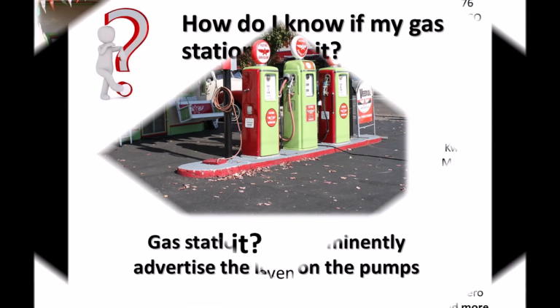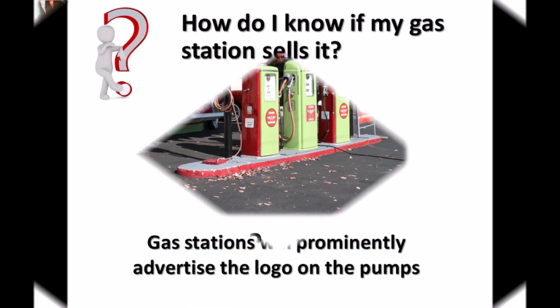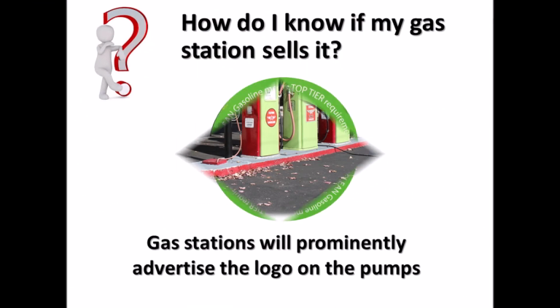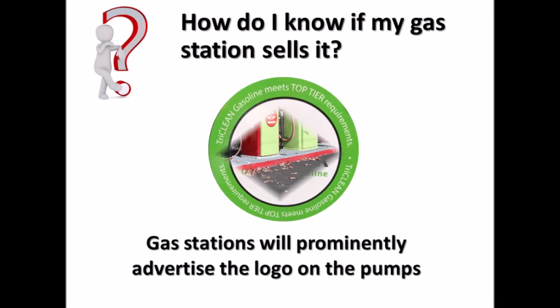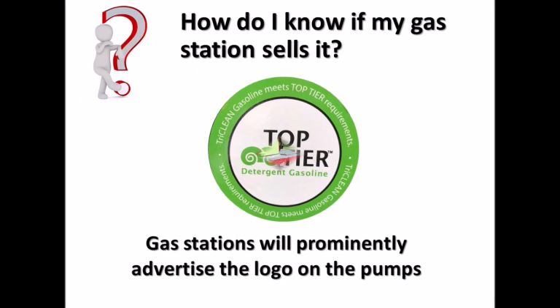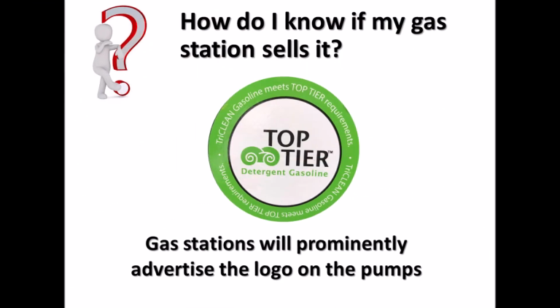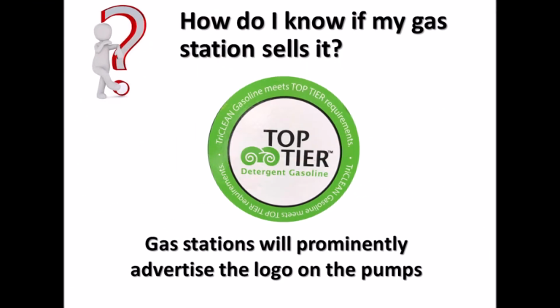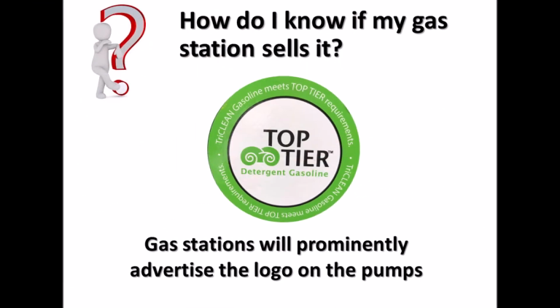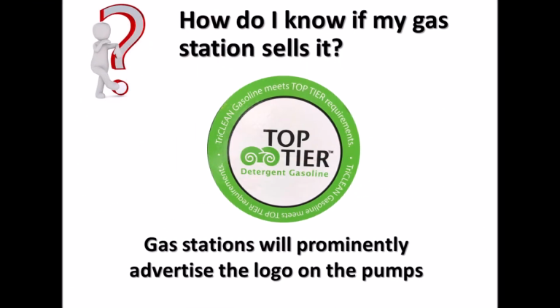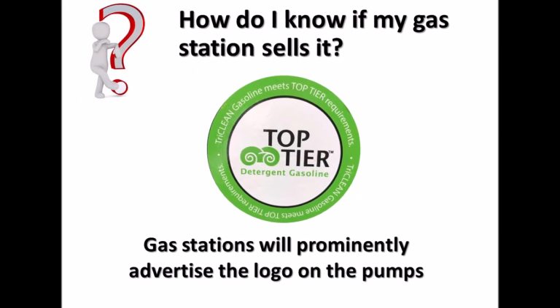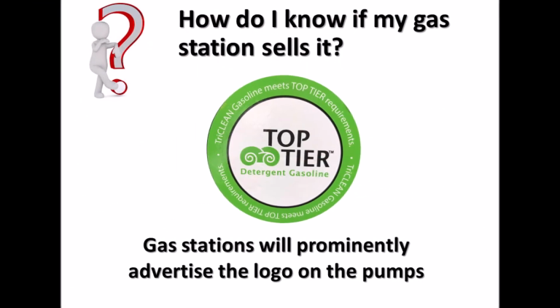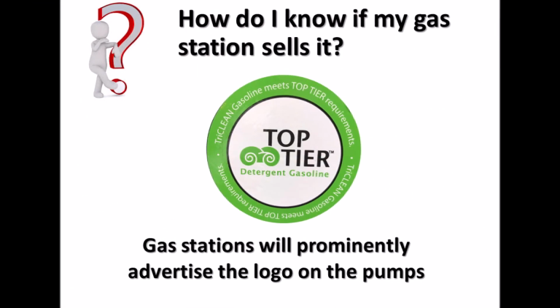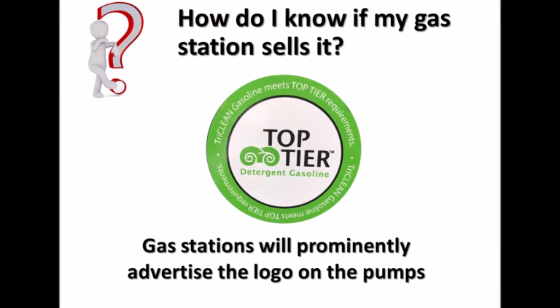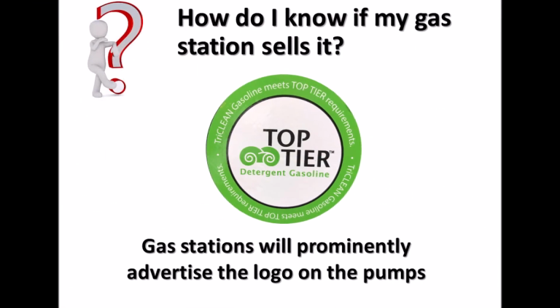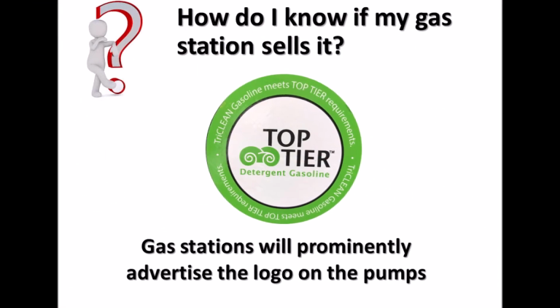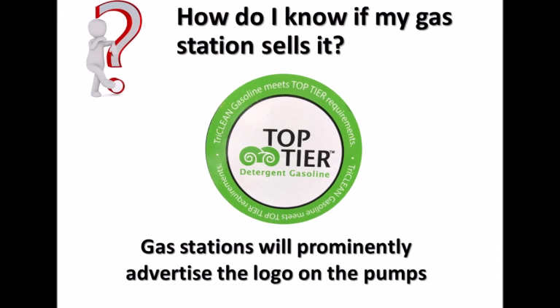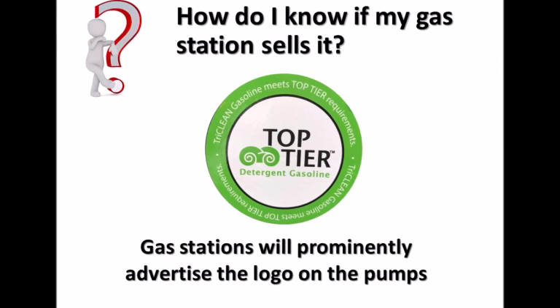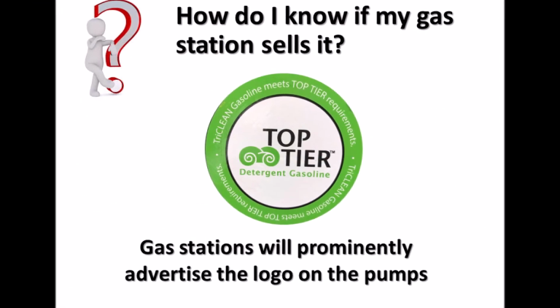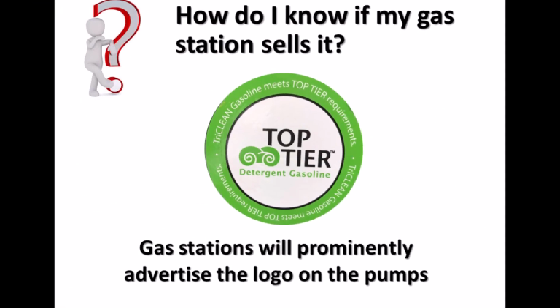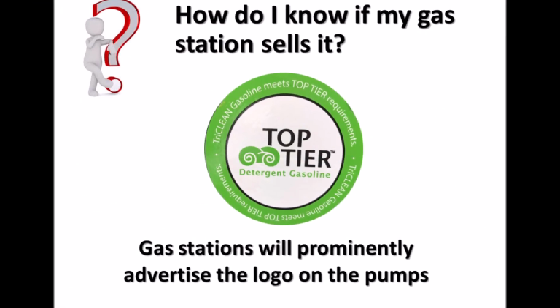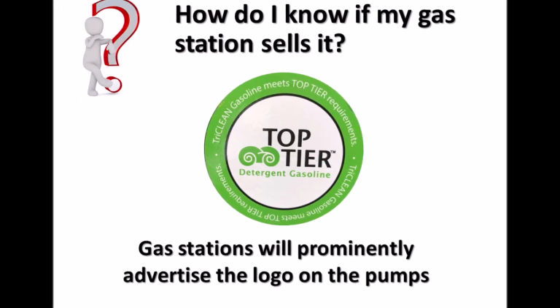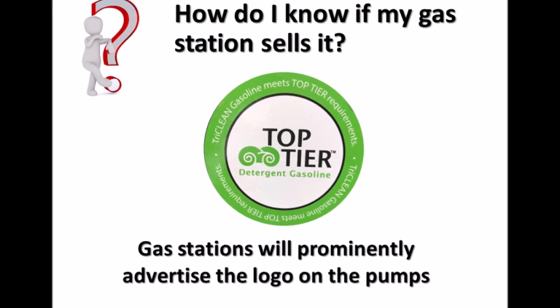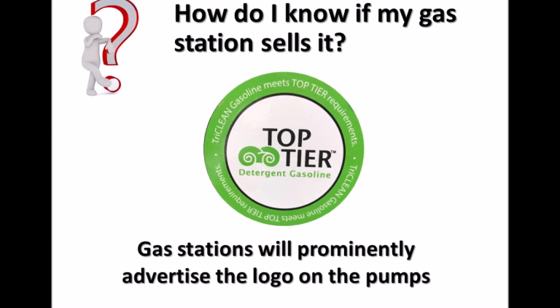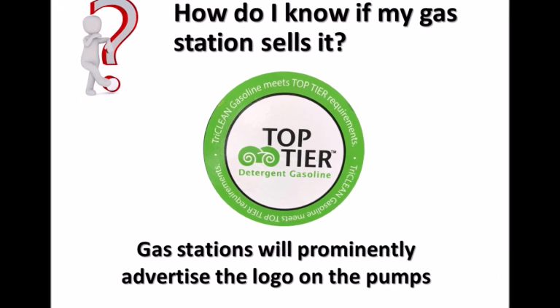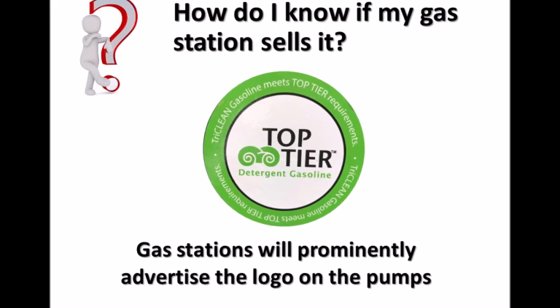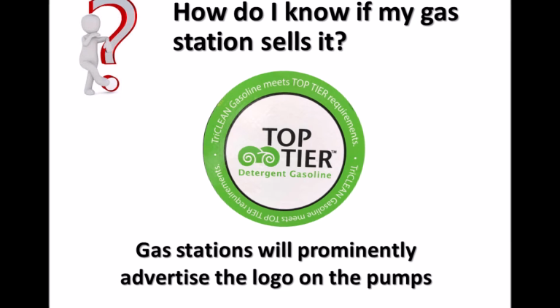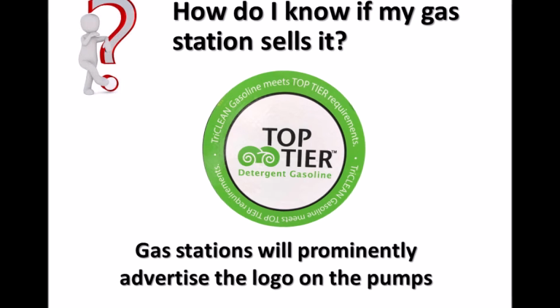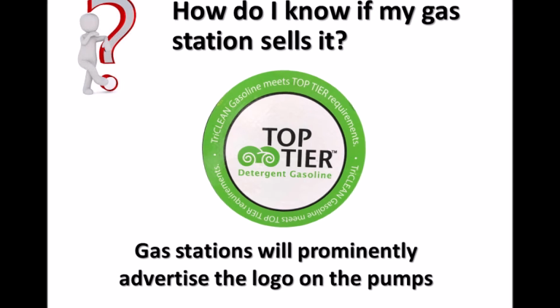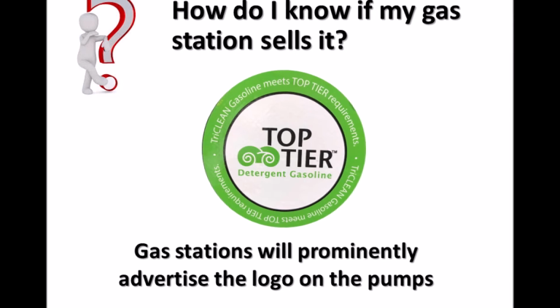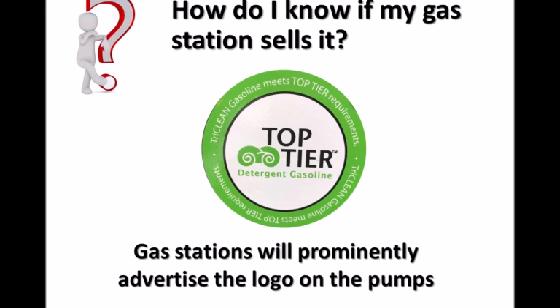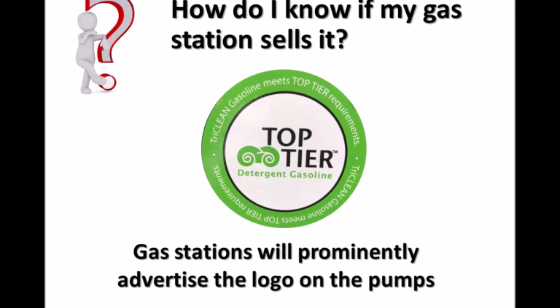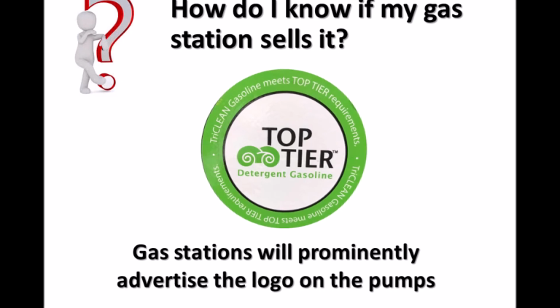When you visit a station, simply look for the top-tier logo. It should be prominently displayed at the pump.